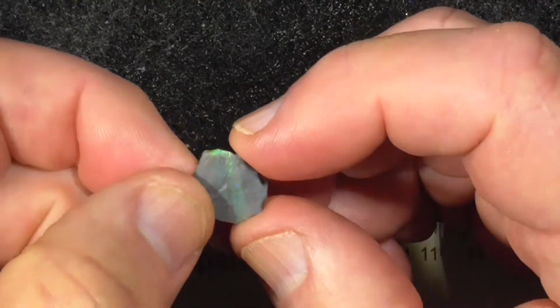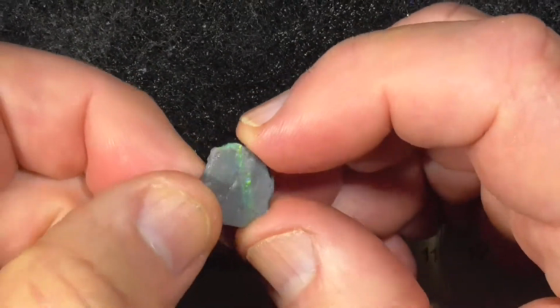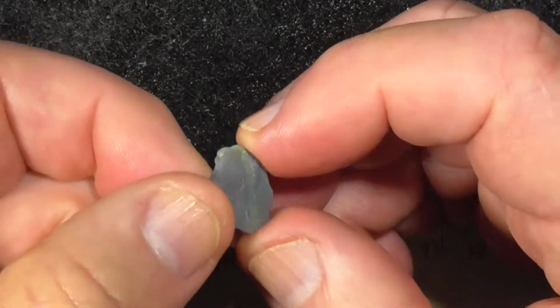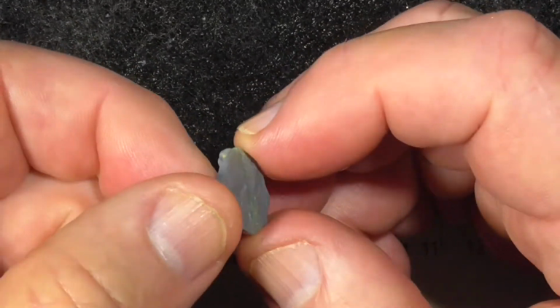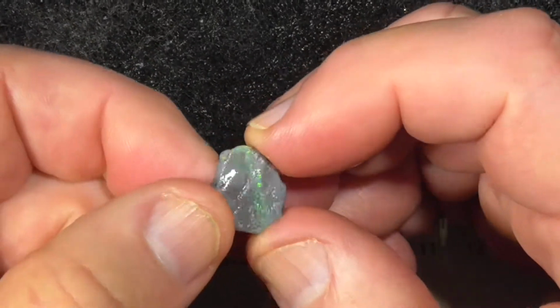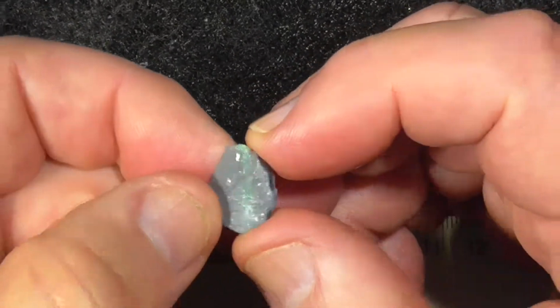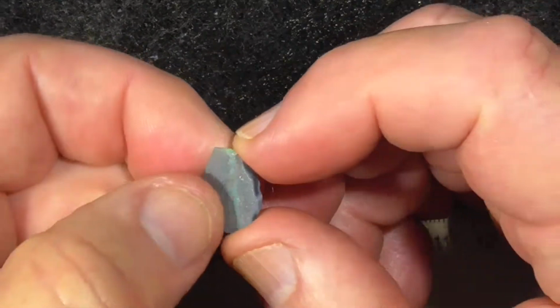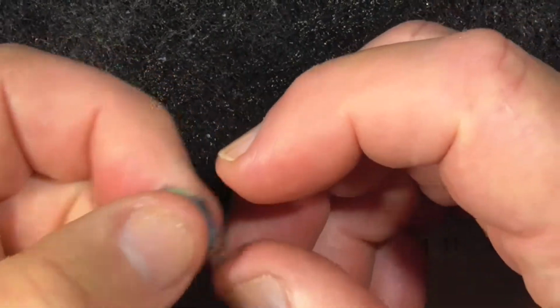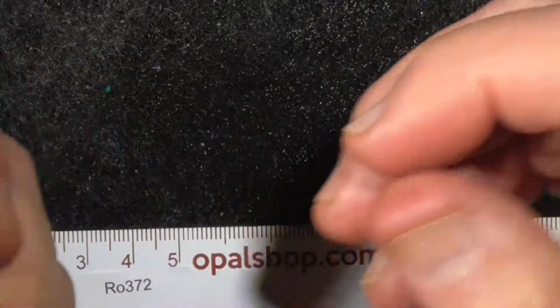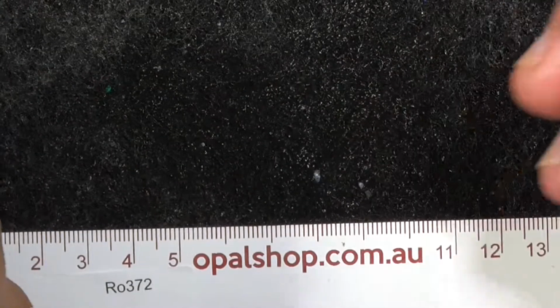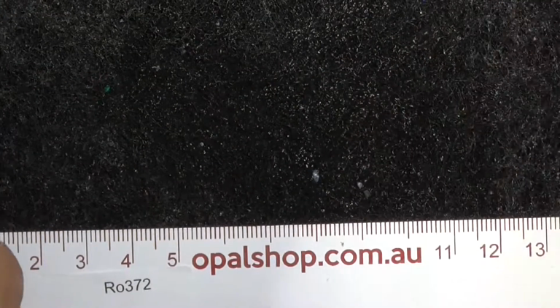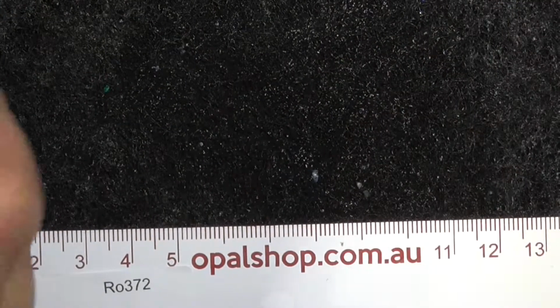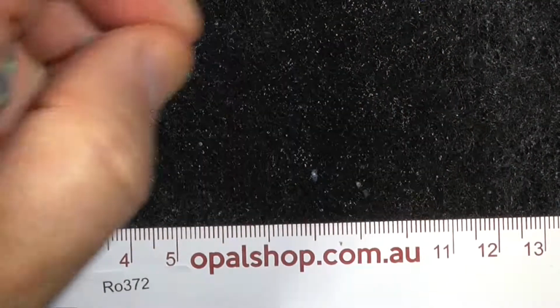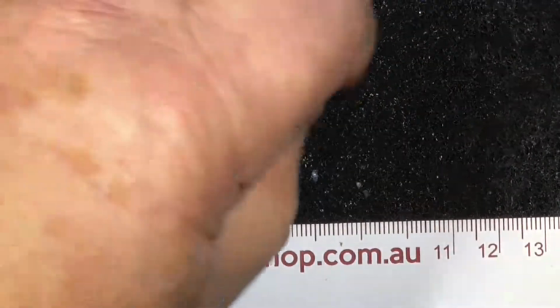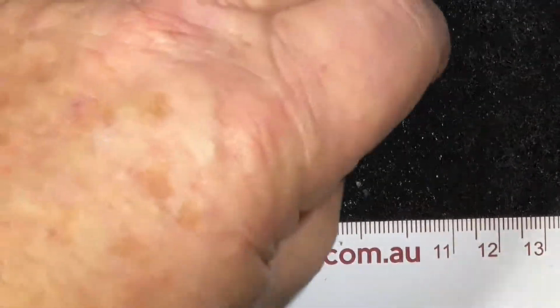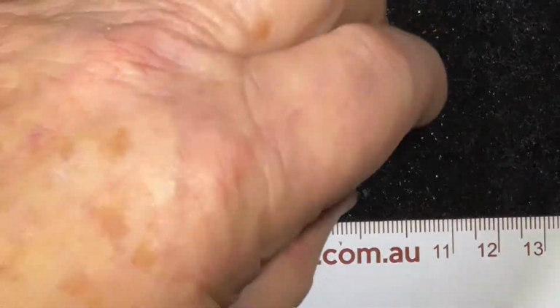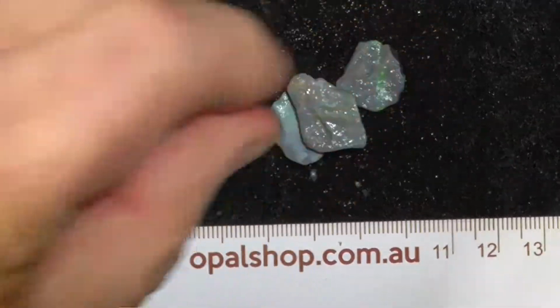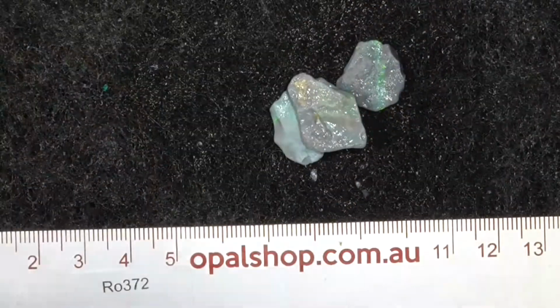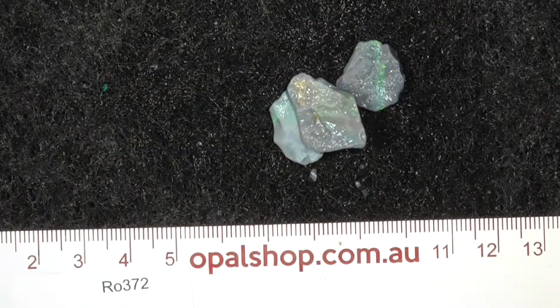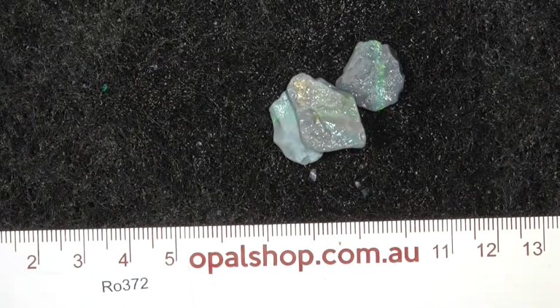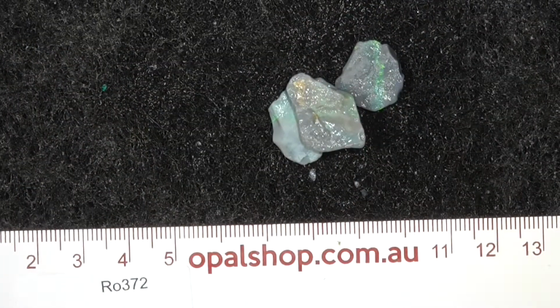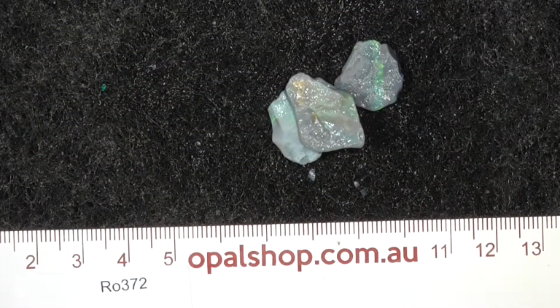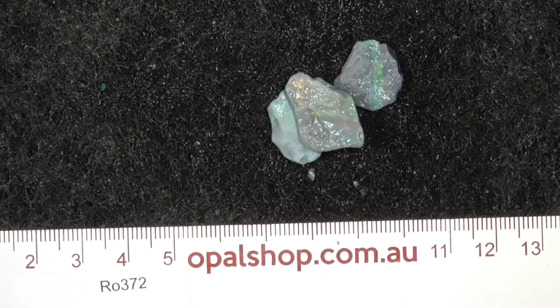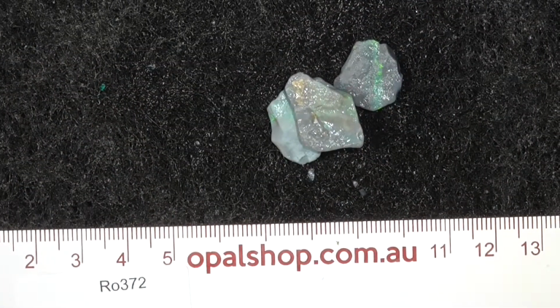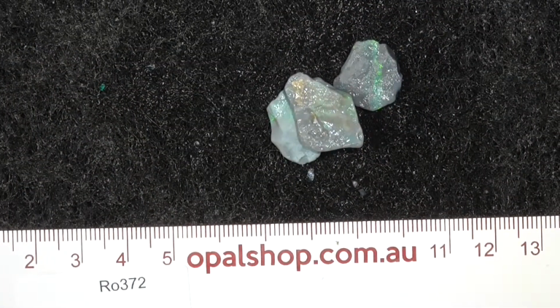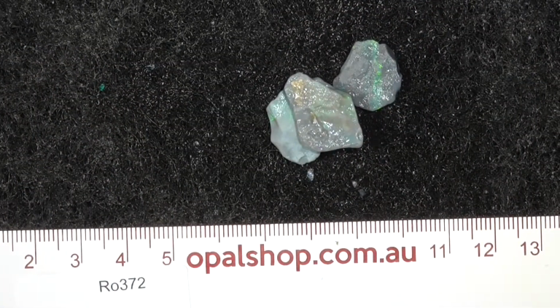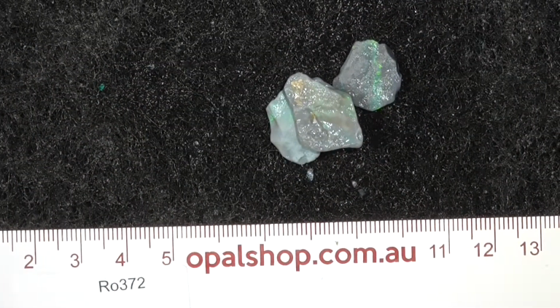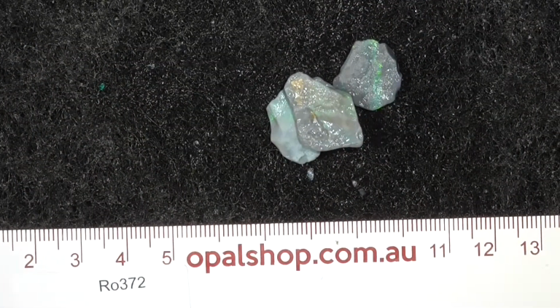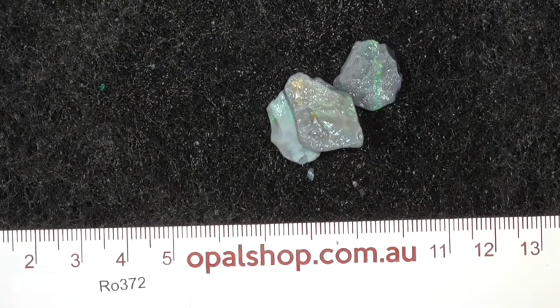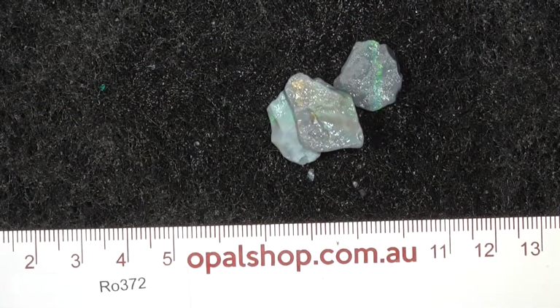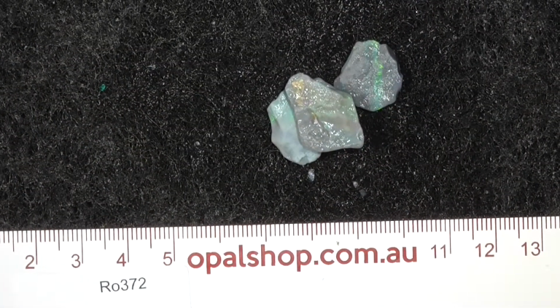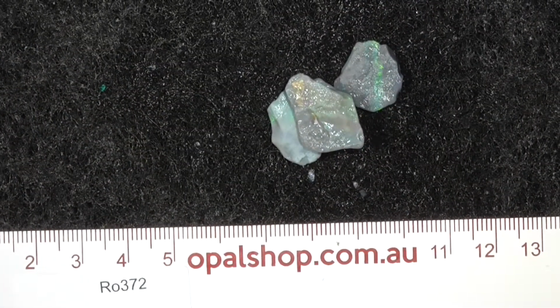That is probably the back. Anyway, it gives you an idea of what you are getting for your money. Thank you.